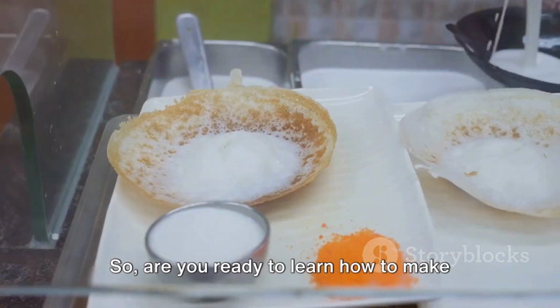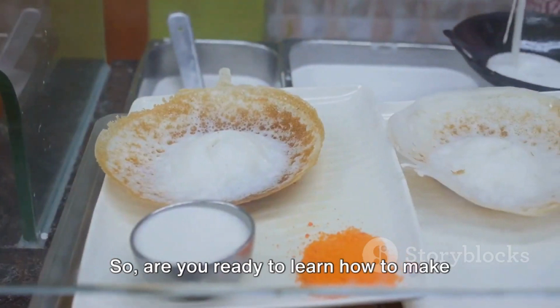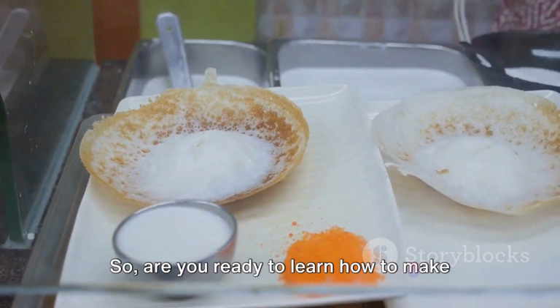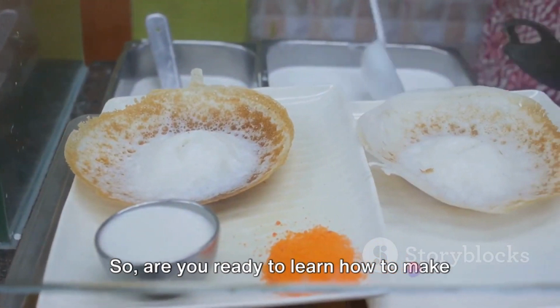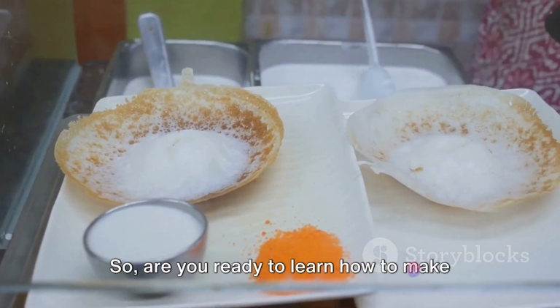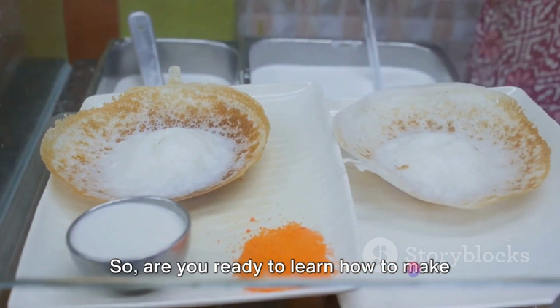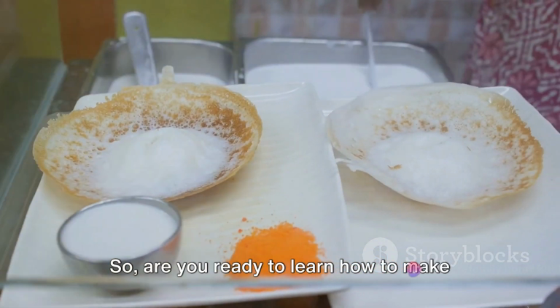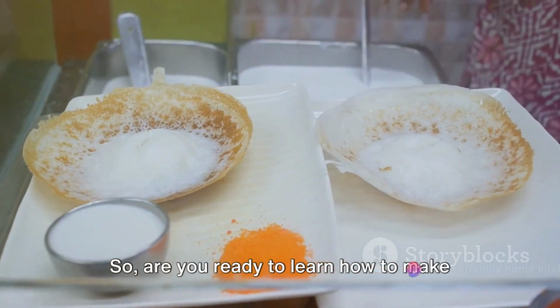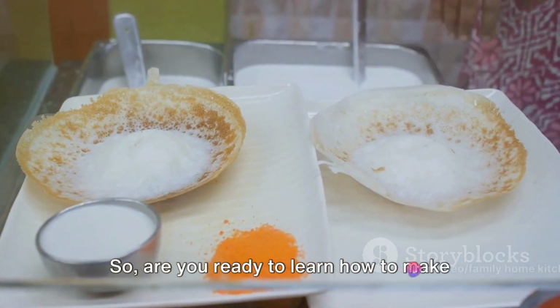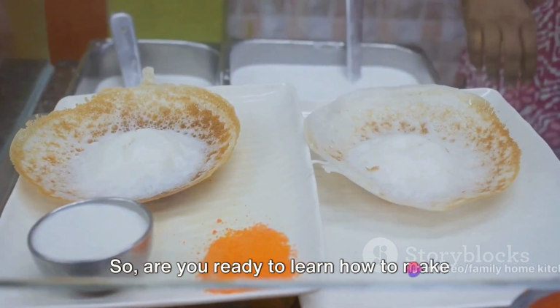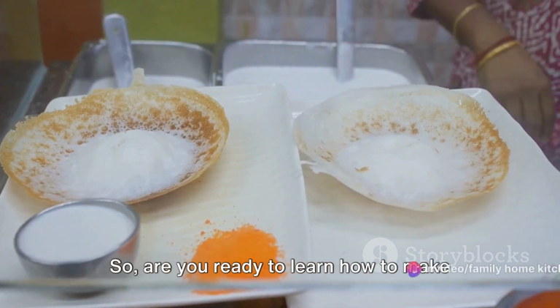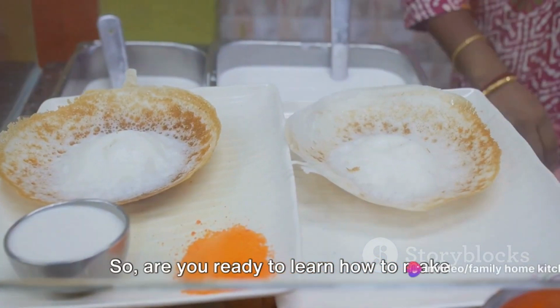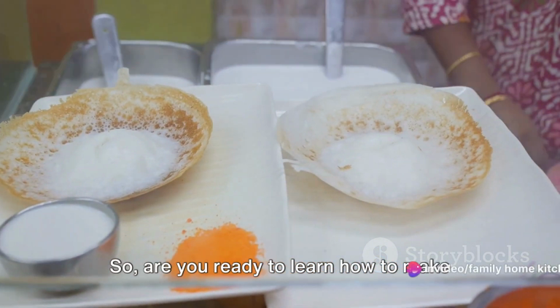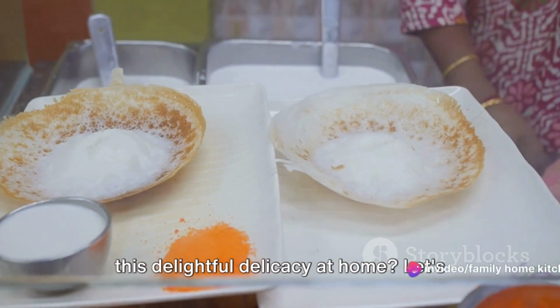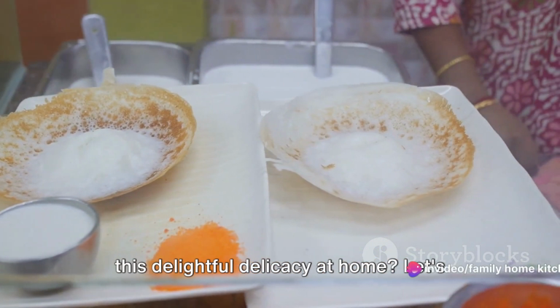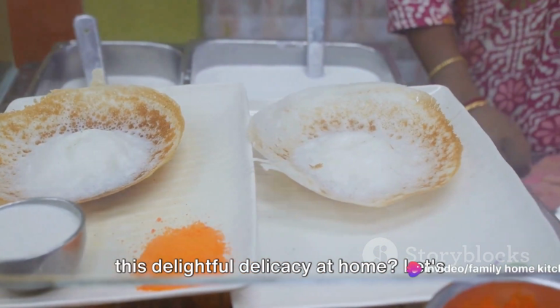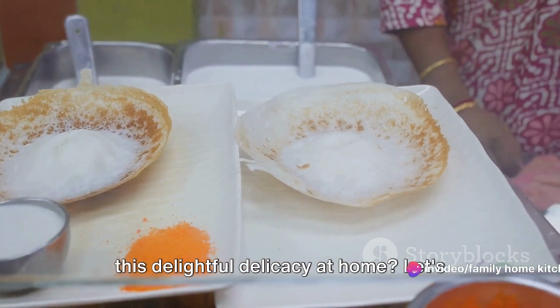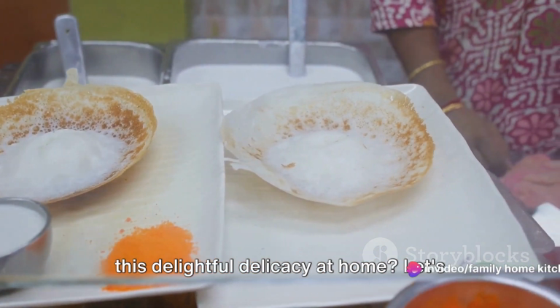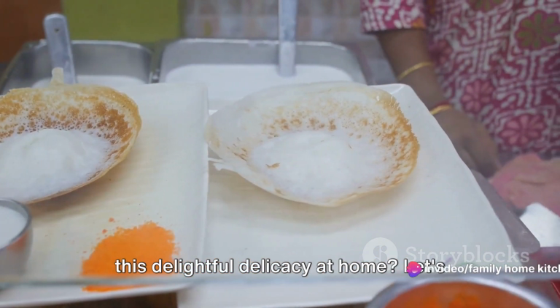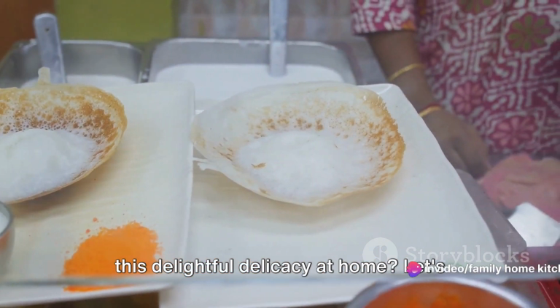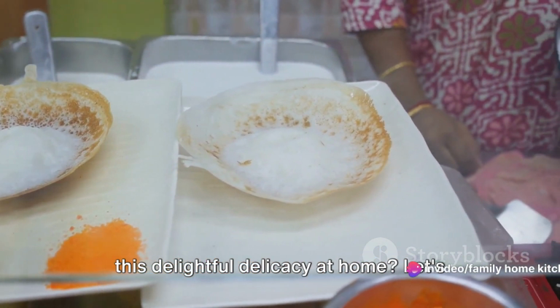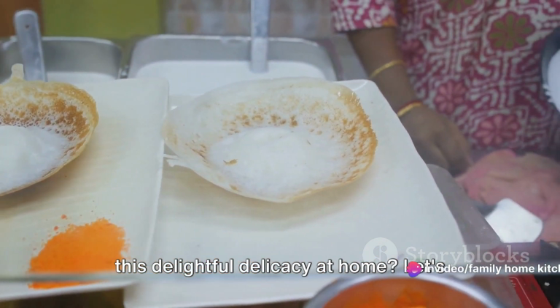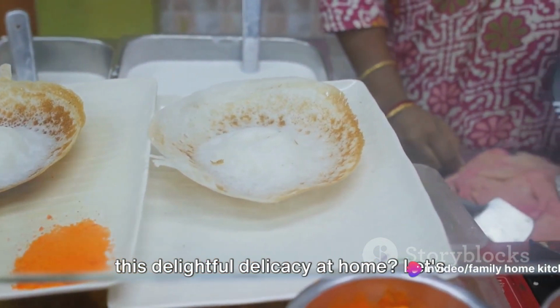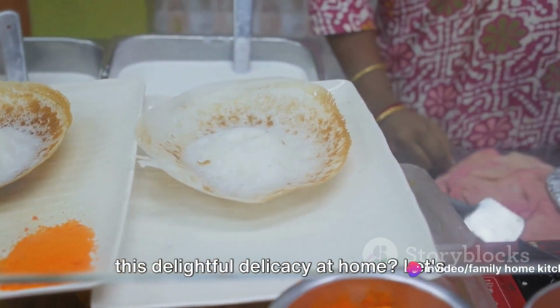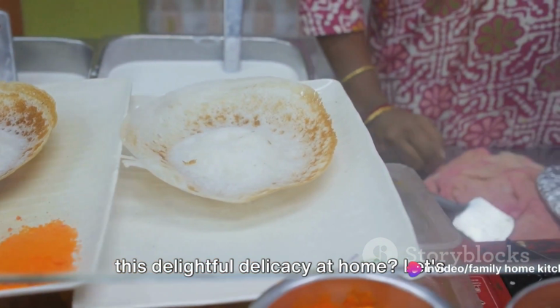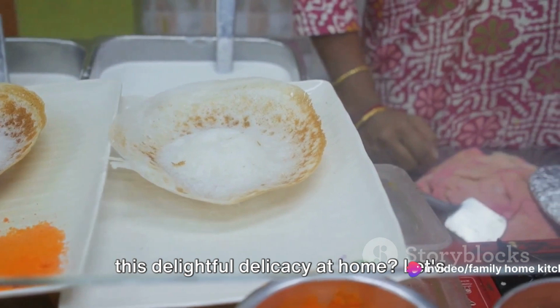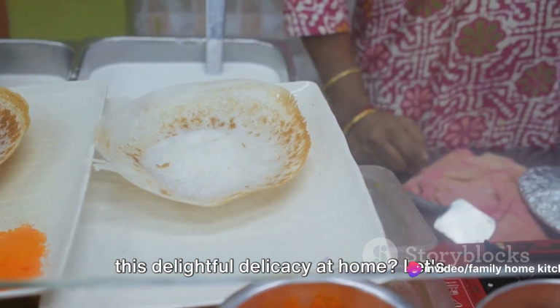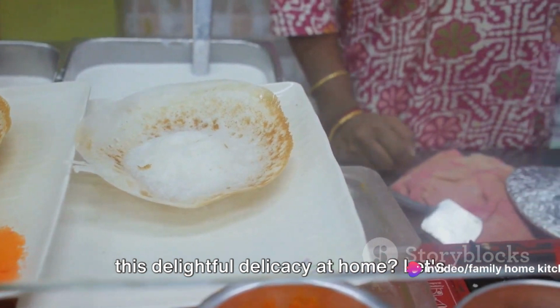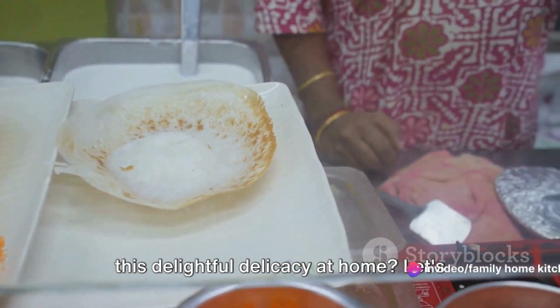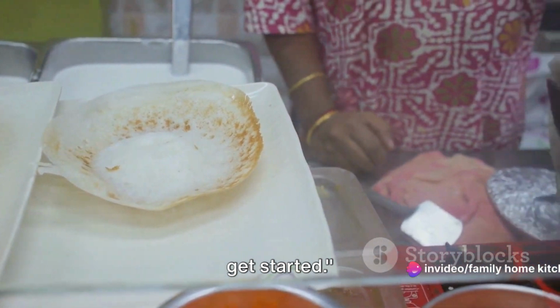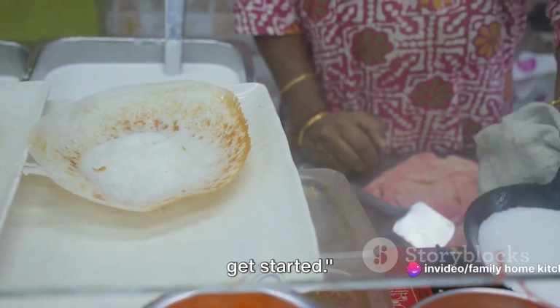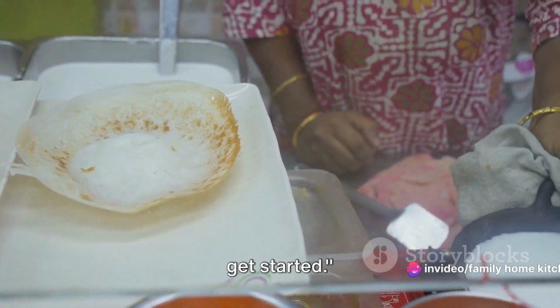So, are you ready to learn how to make this delightful delicacy at home? Let's get started.